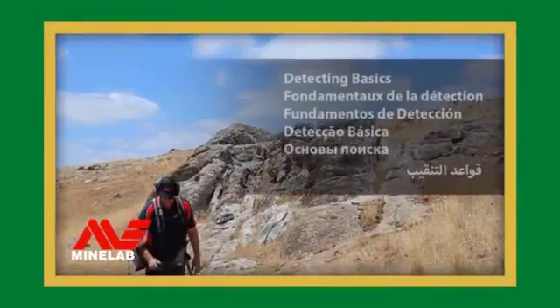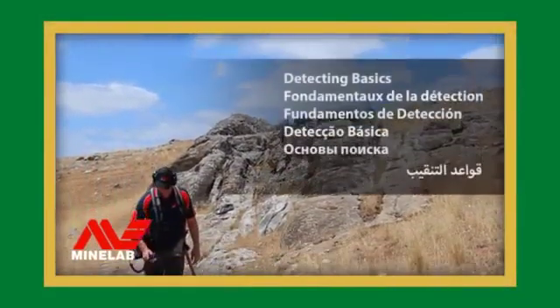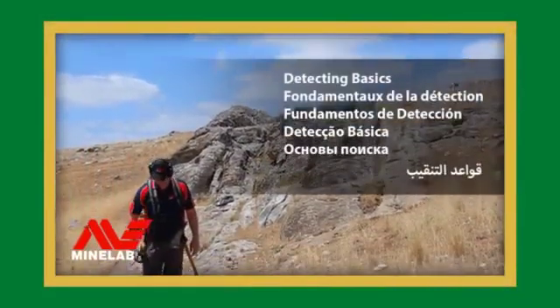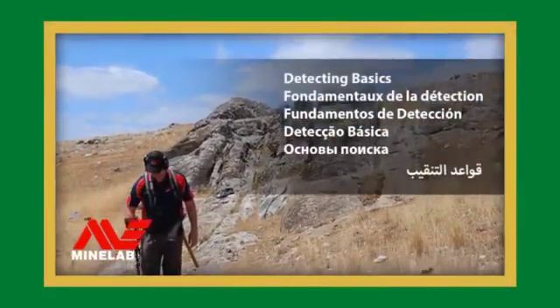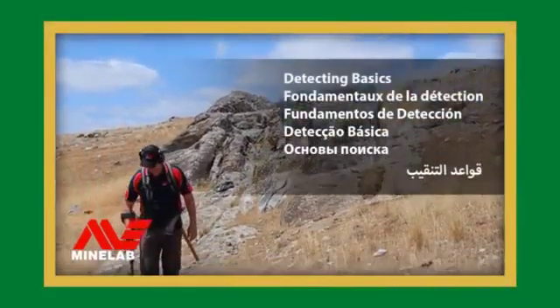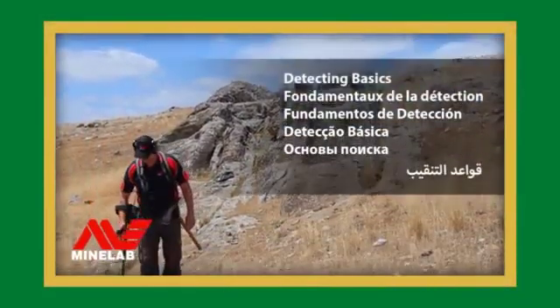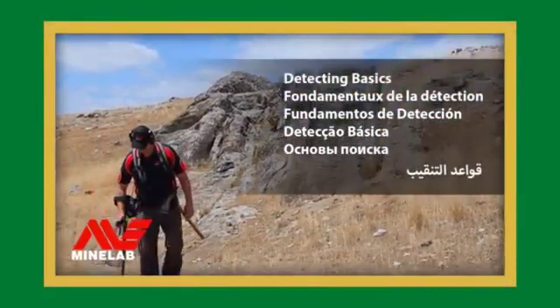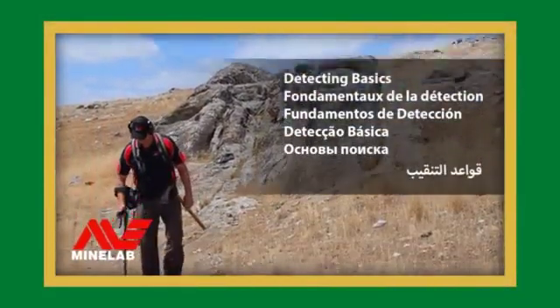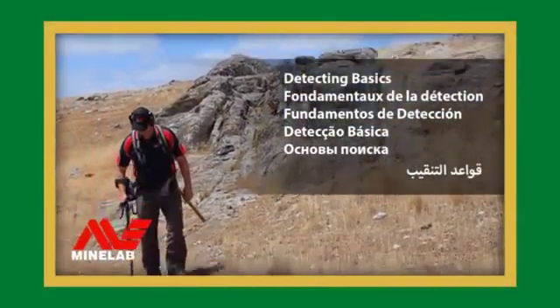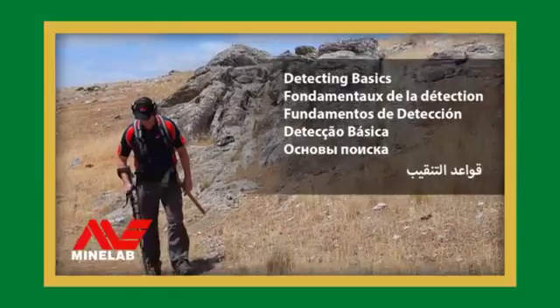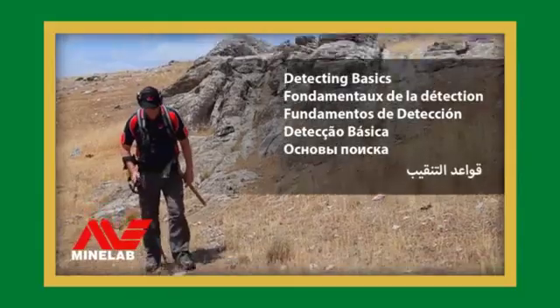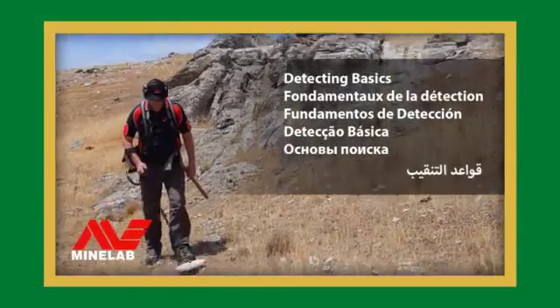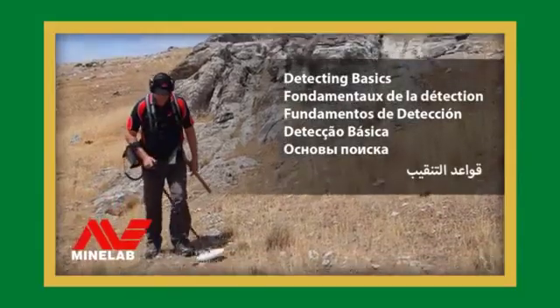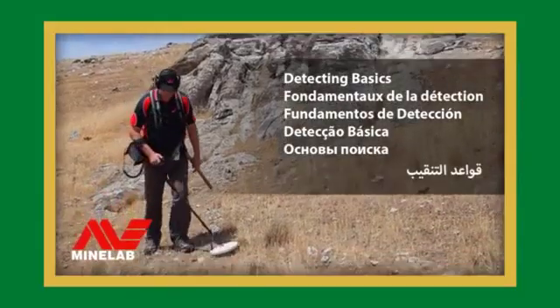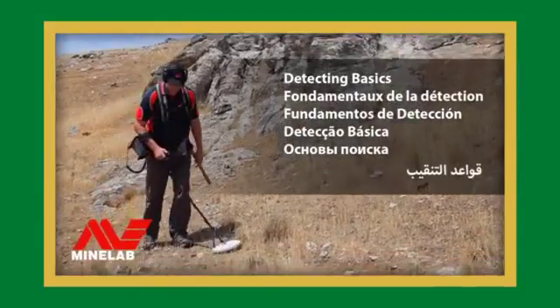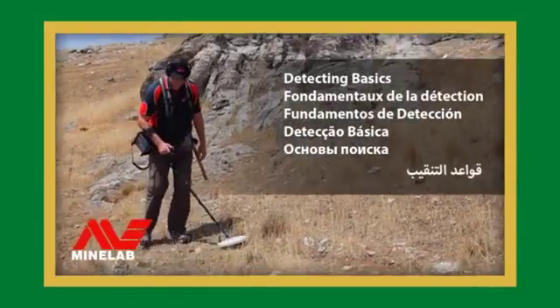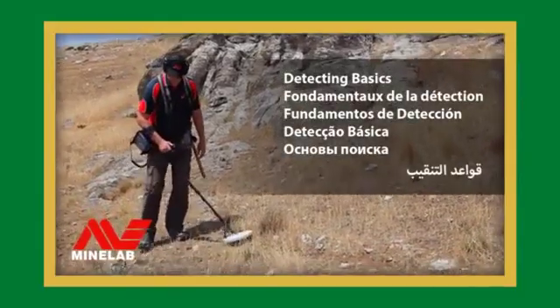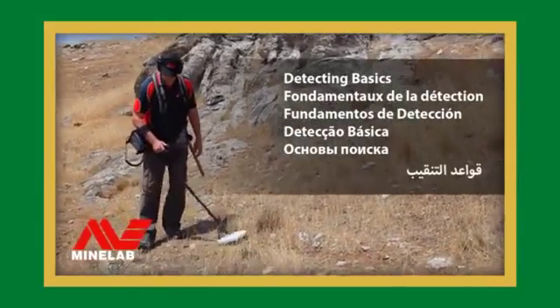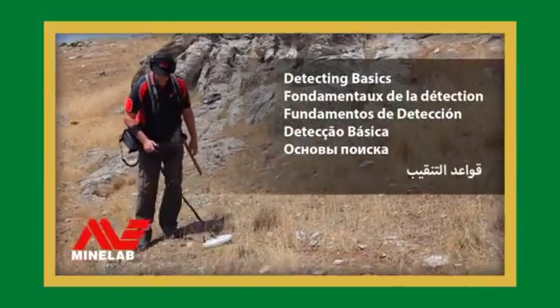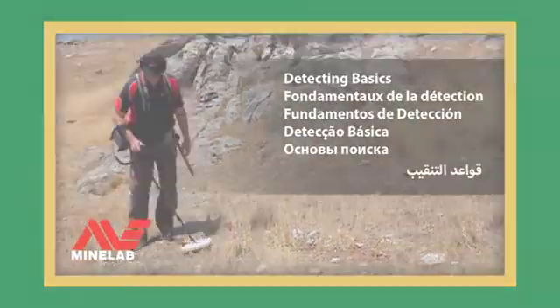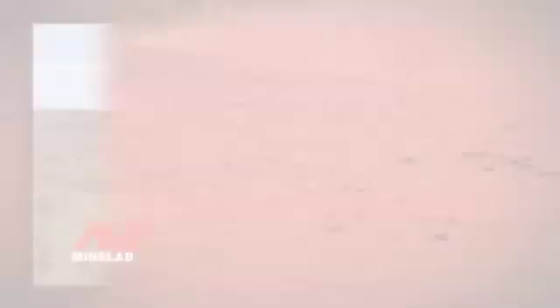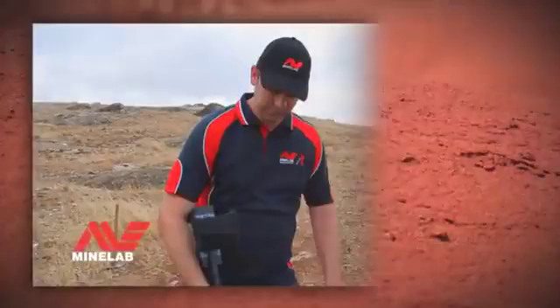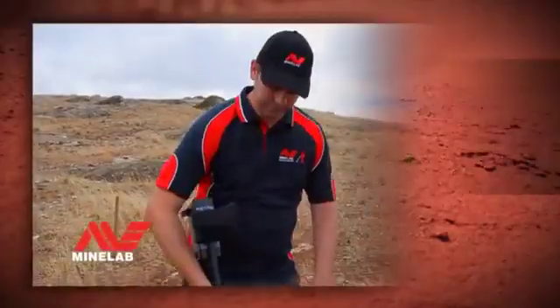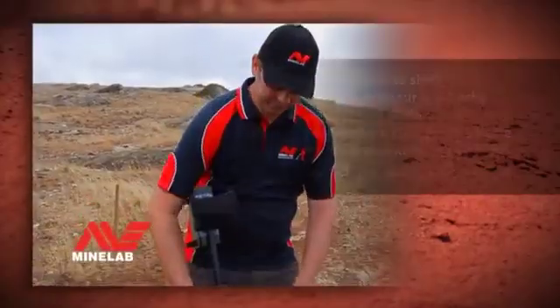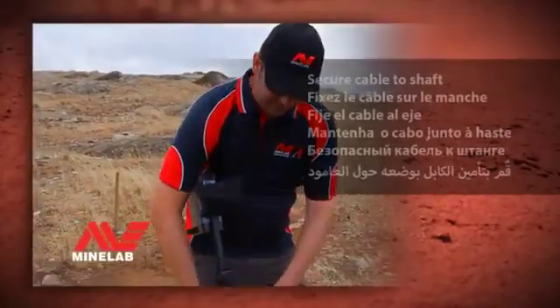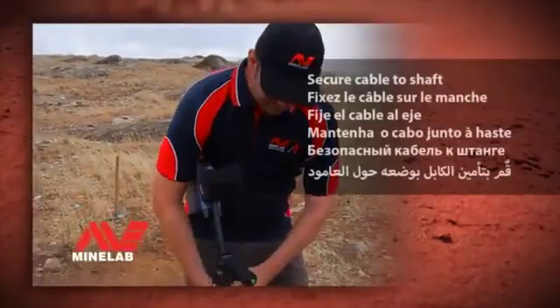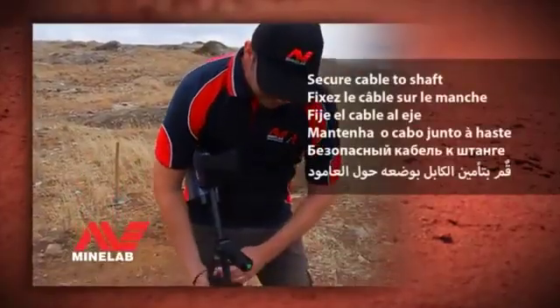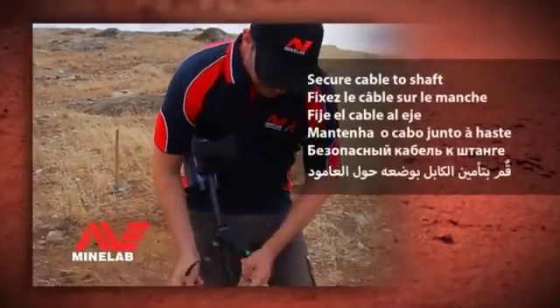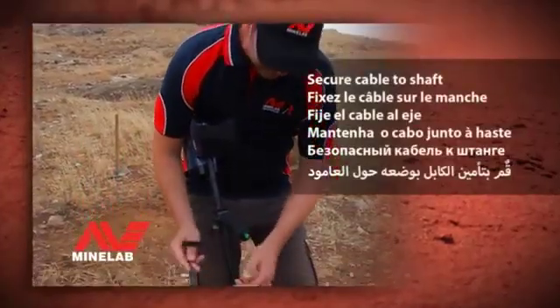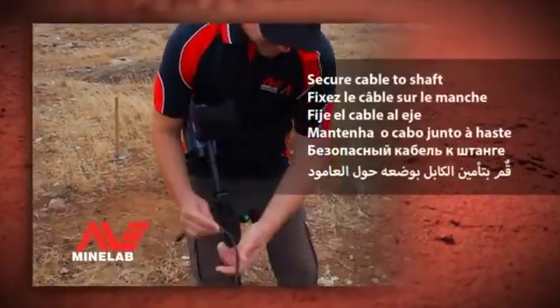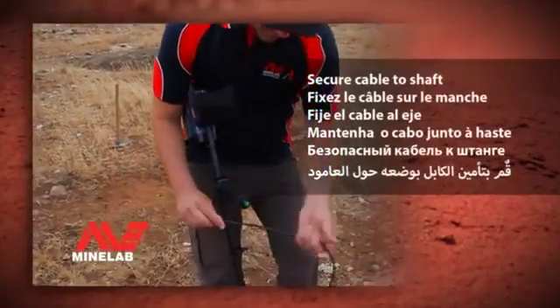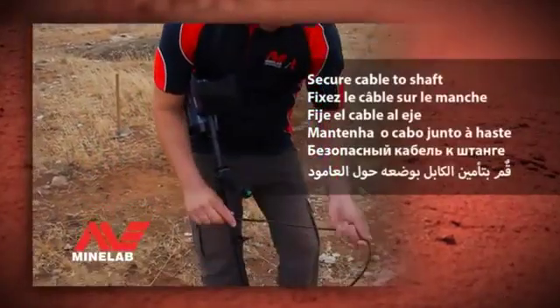Detecting Basics. Secure cable to shaft.